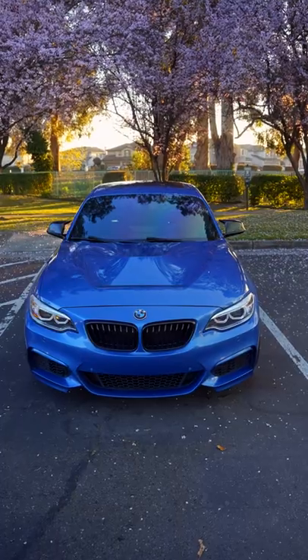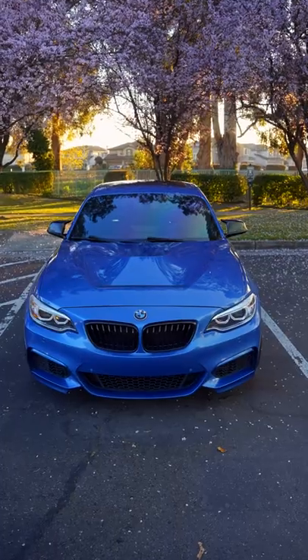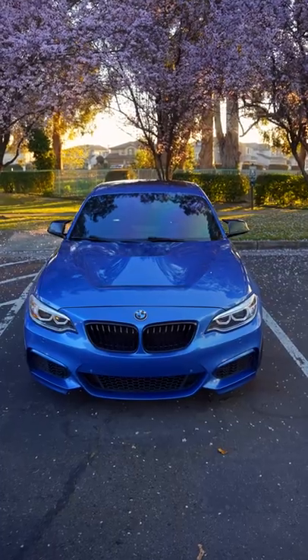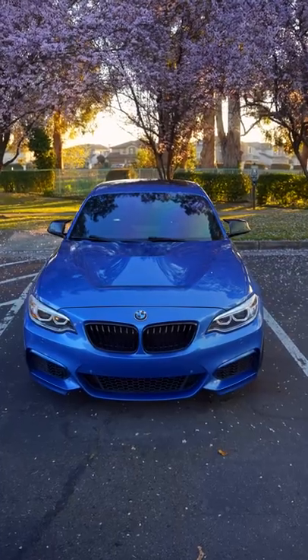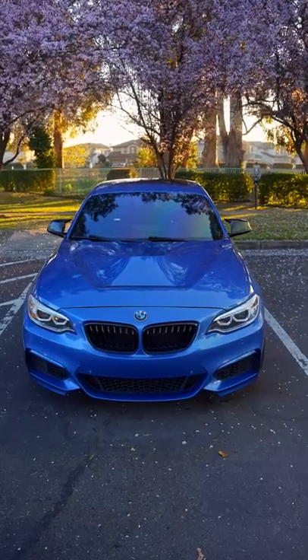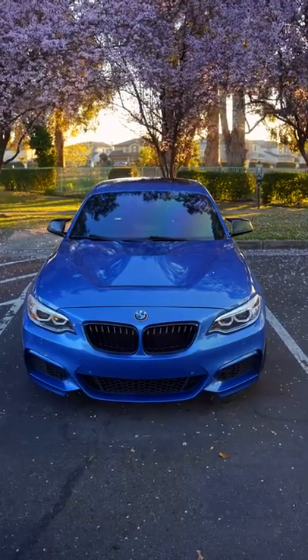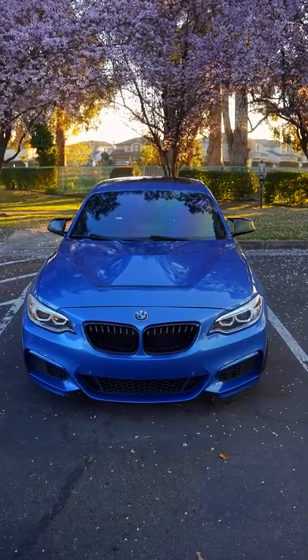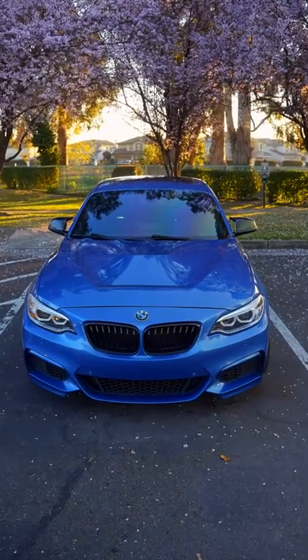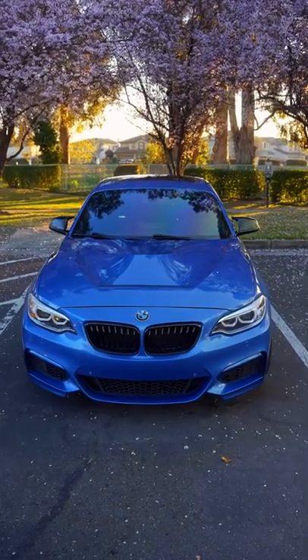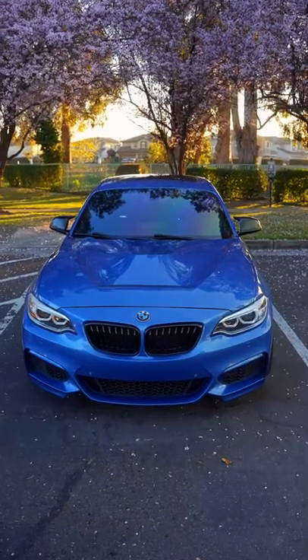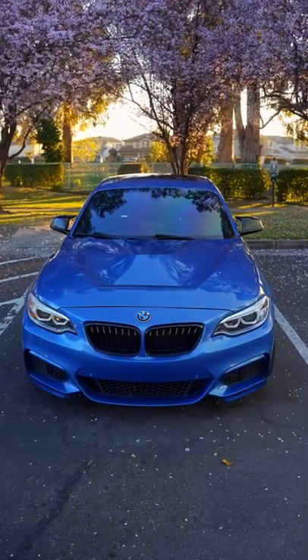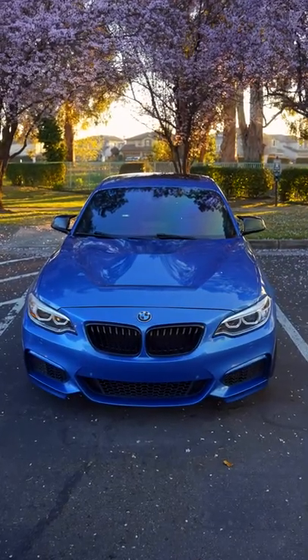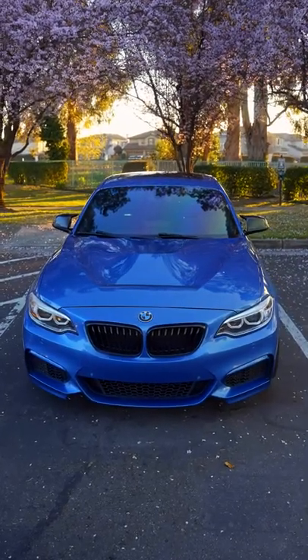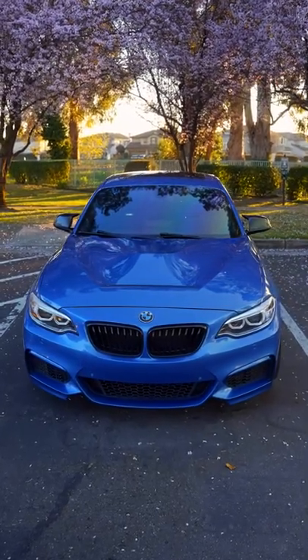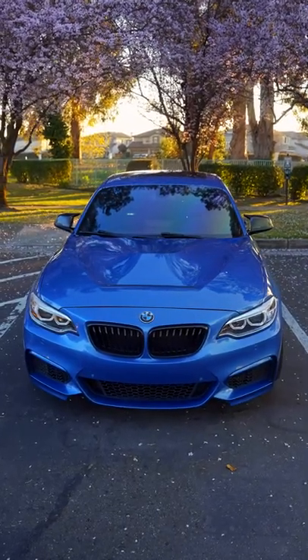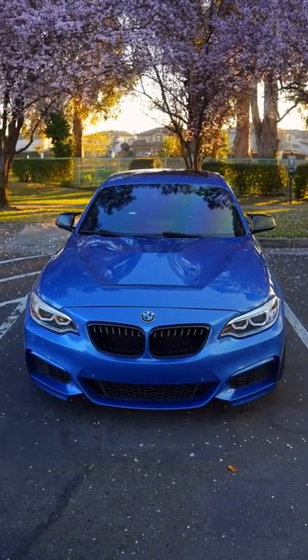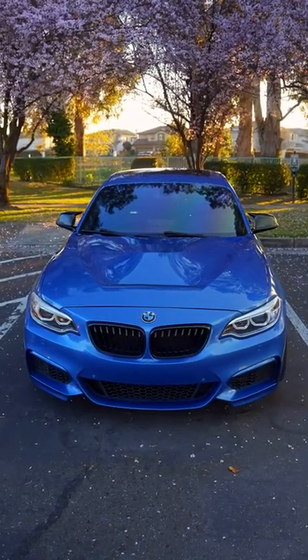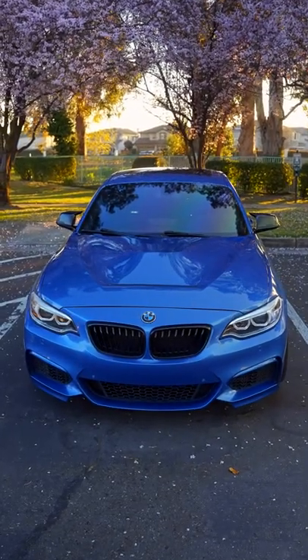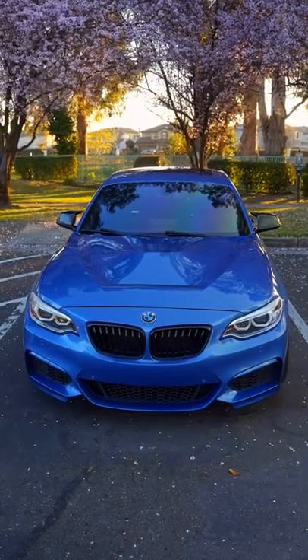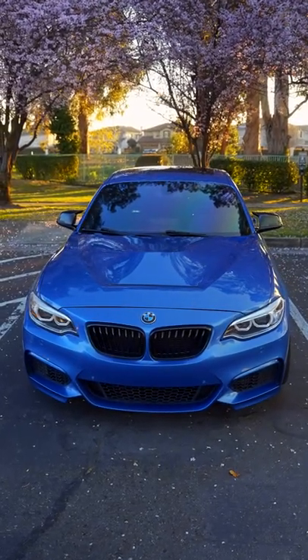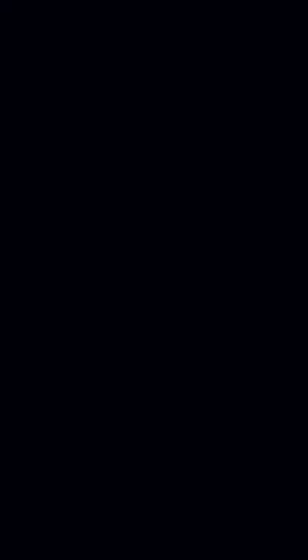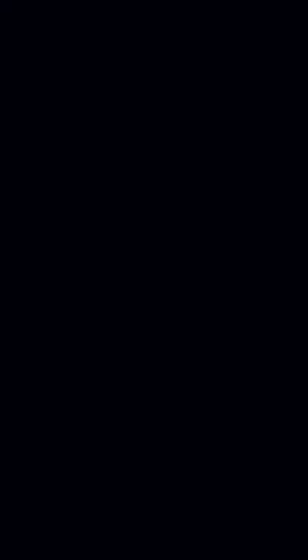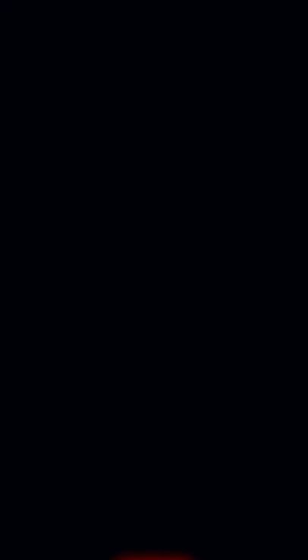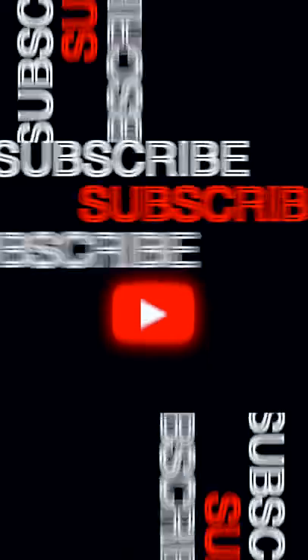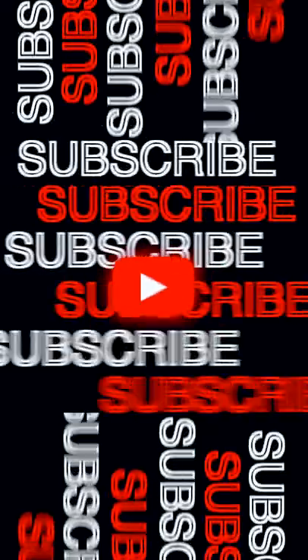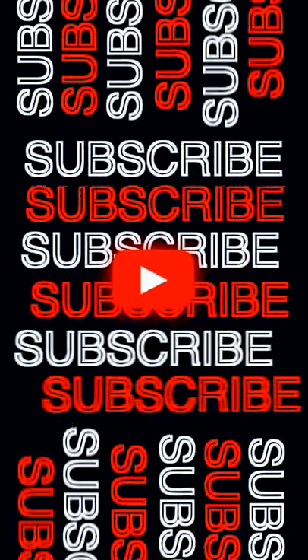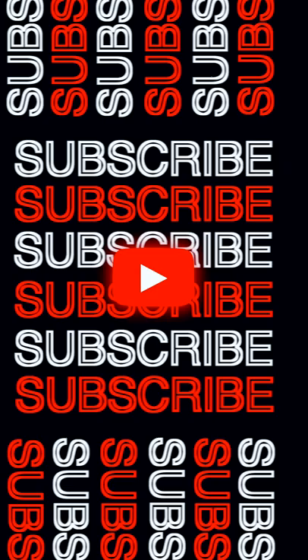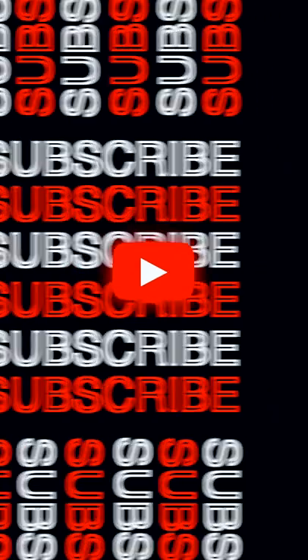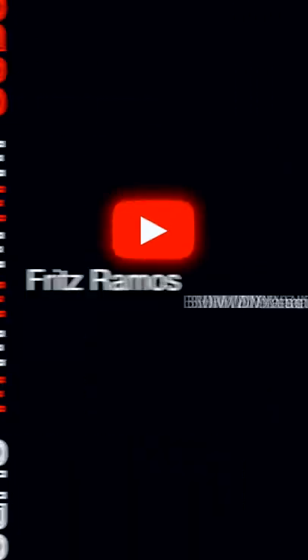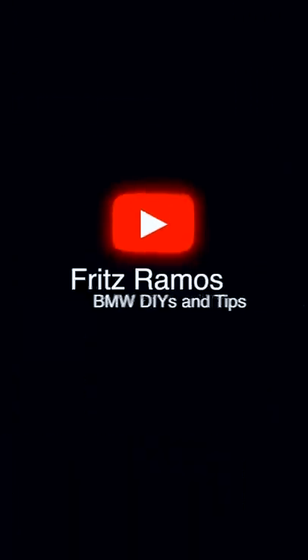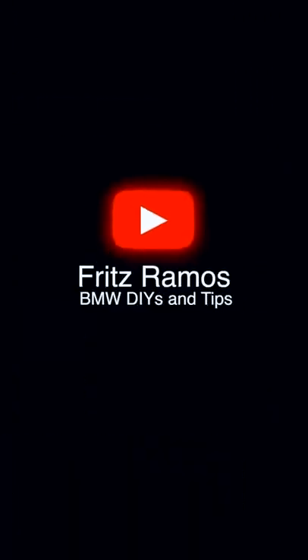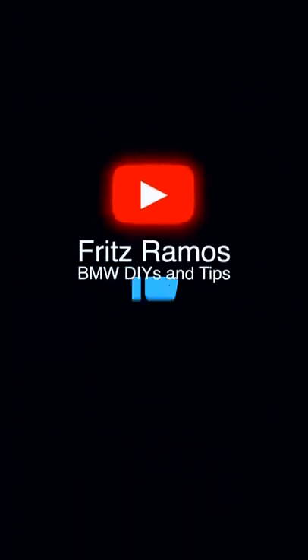Don't forget to leave a like and subscribe so you don't miss out on future videos. I'll see you in the next one. Bye.